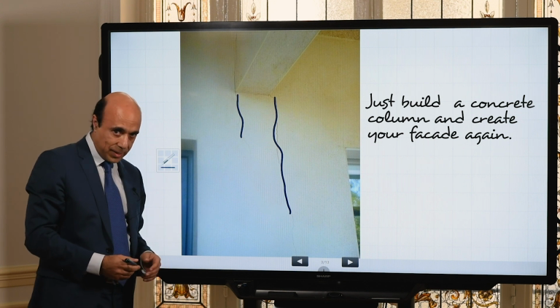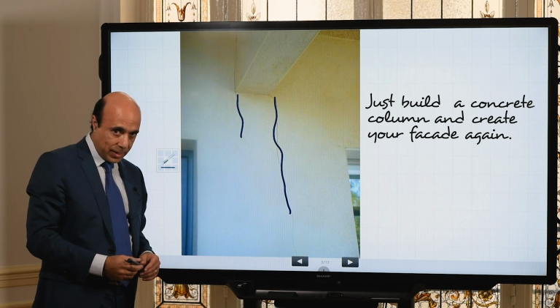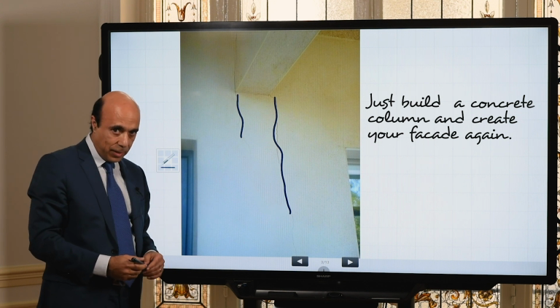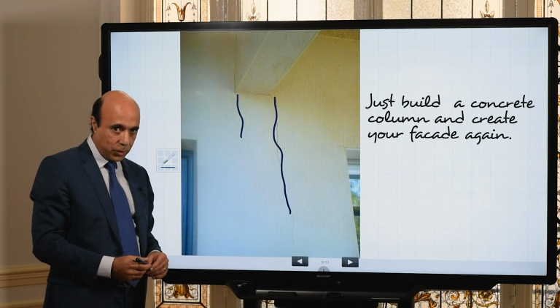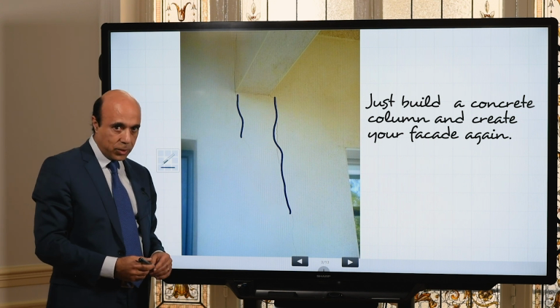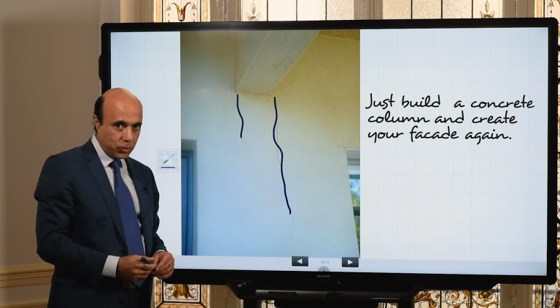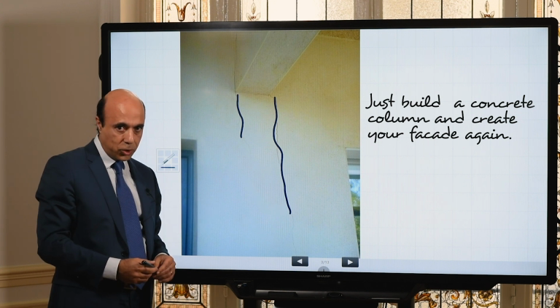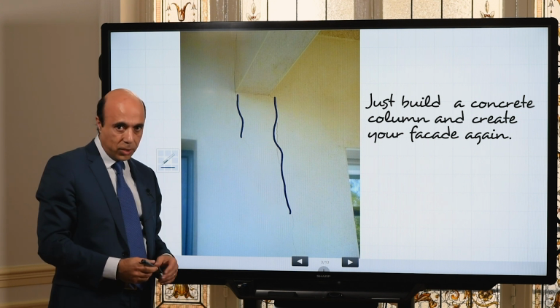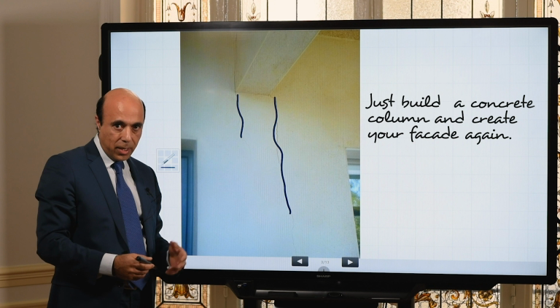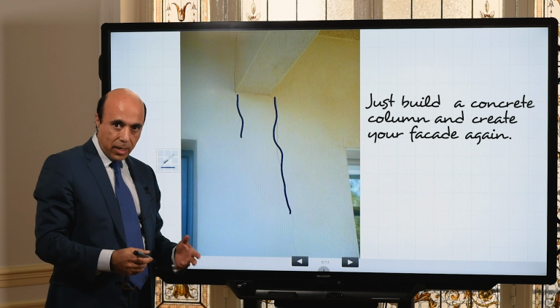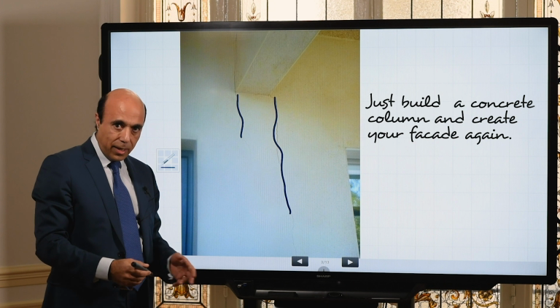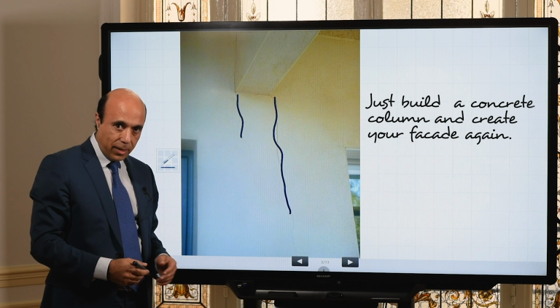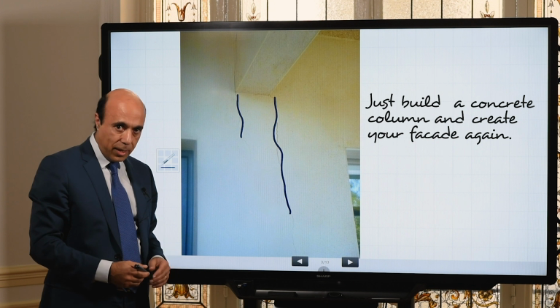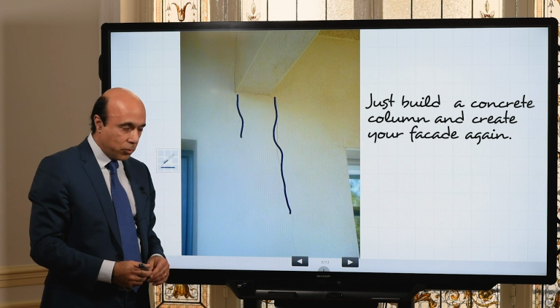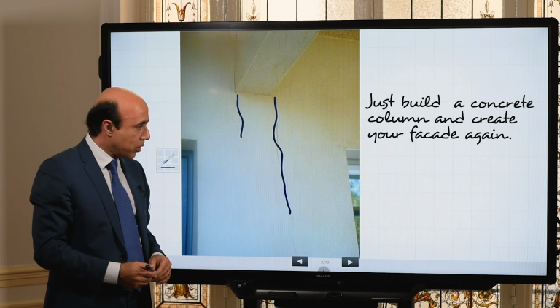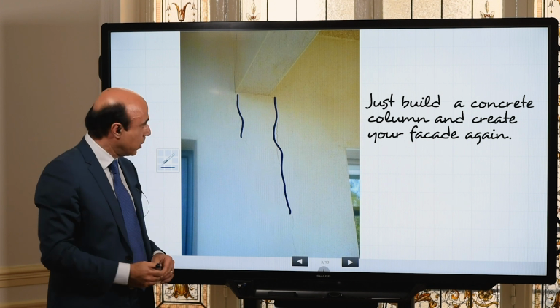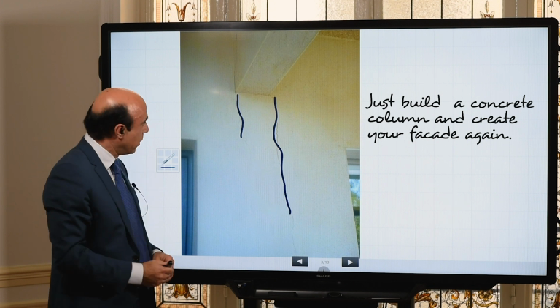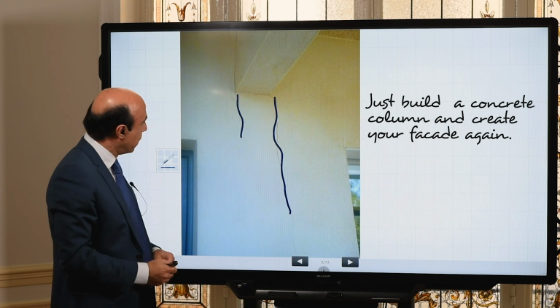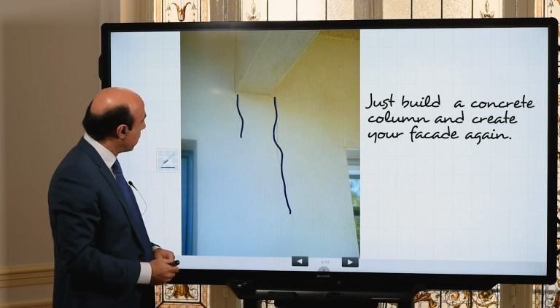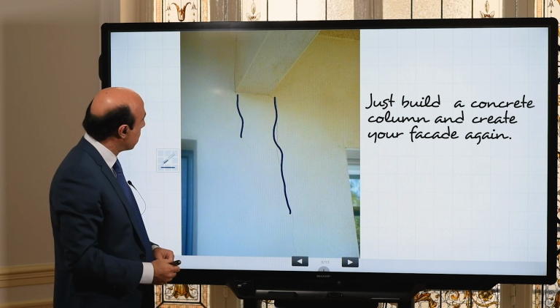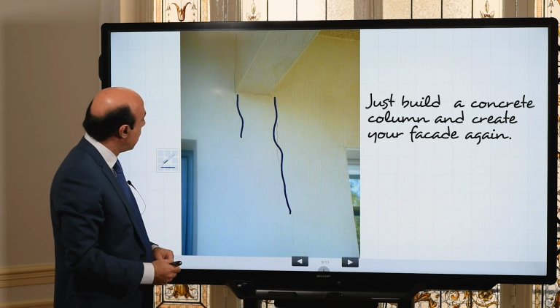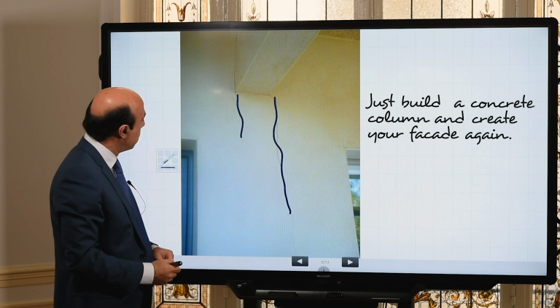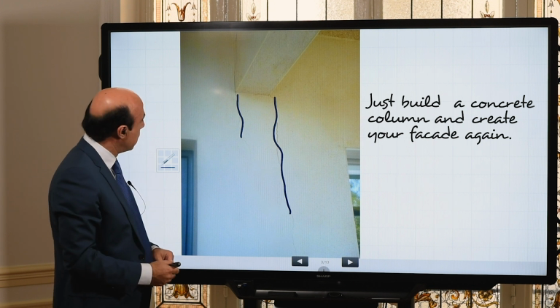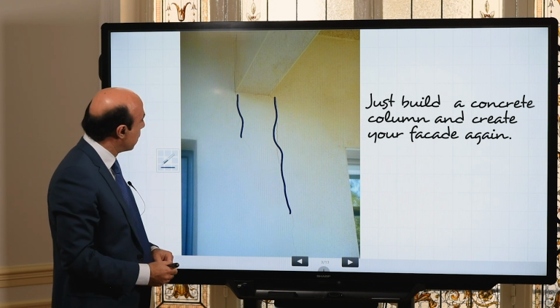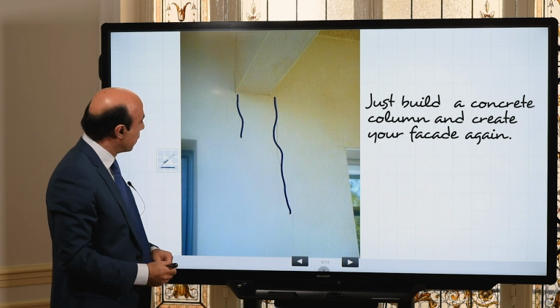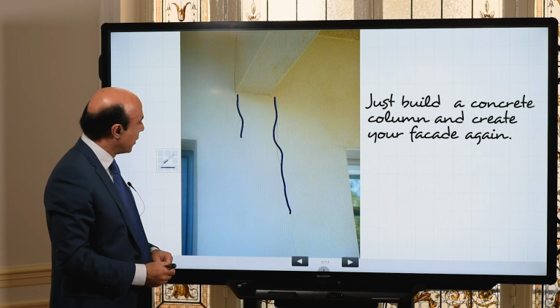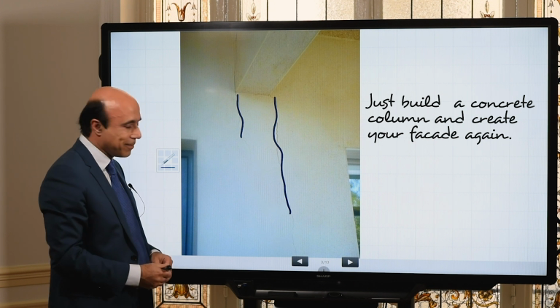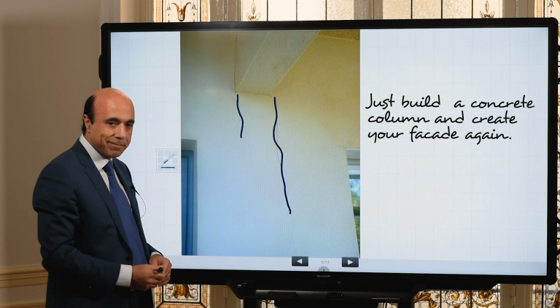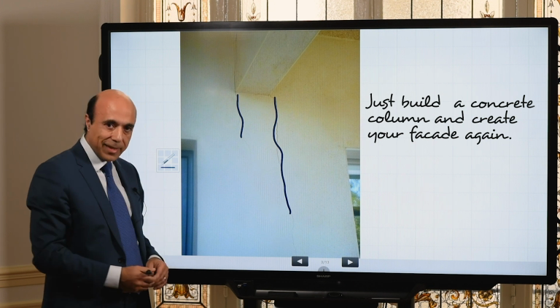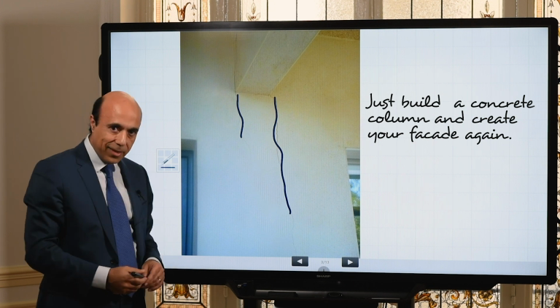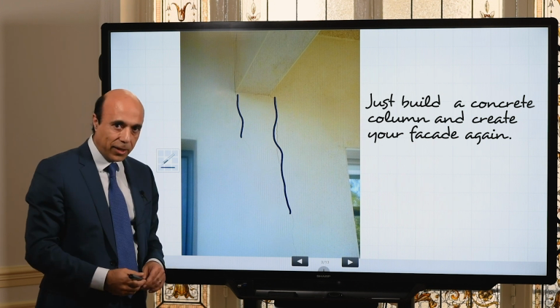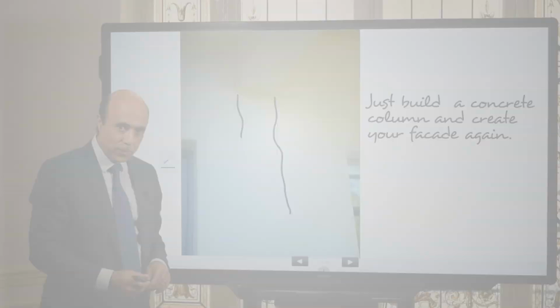This can be resolved by putting inside the facade masonry of your construction a real column in concrete. Thank you.